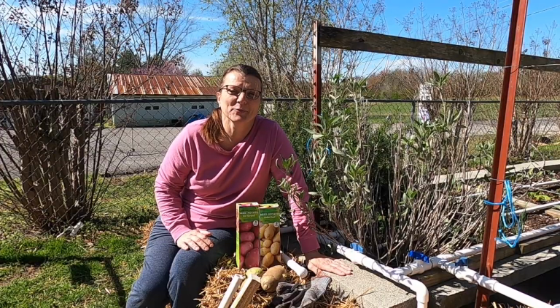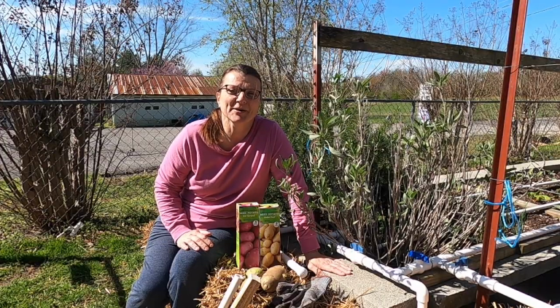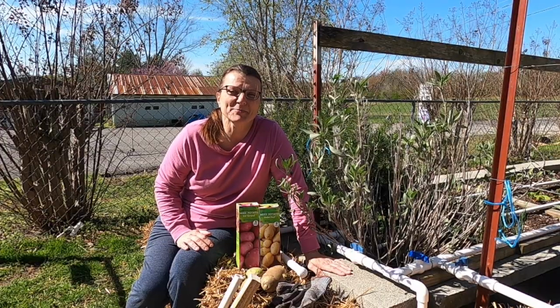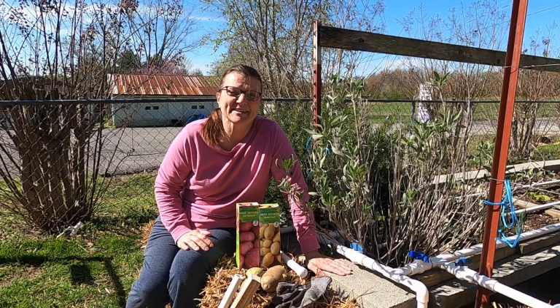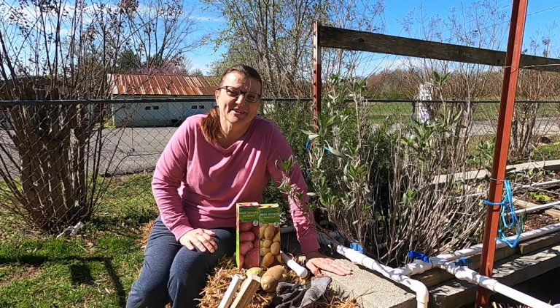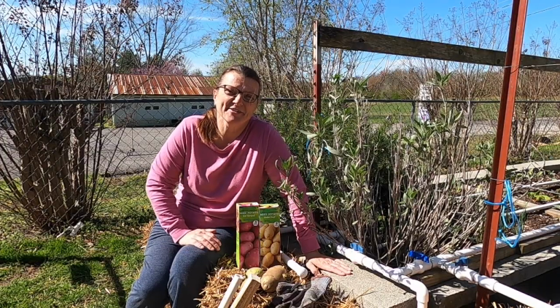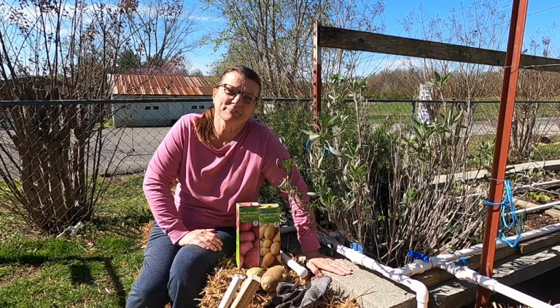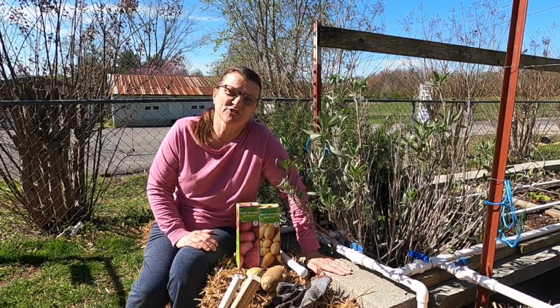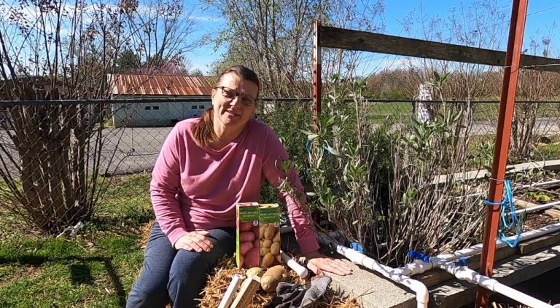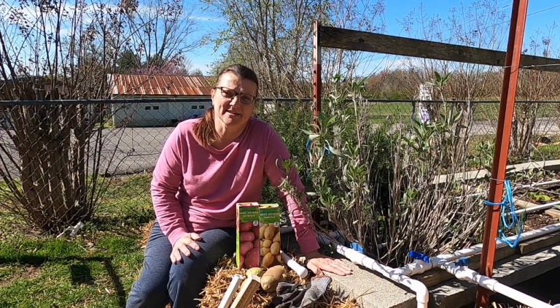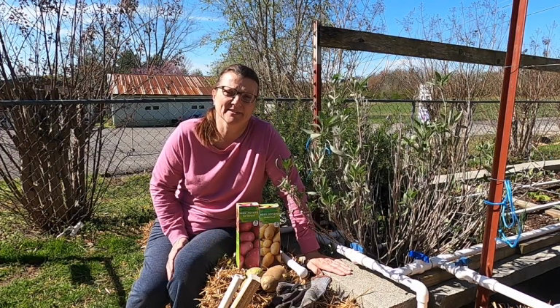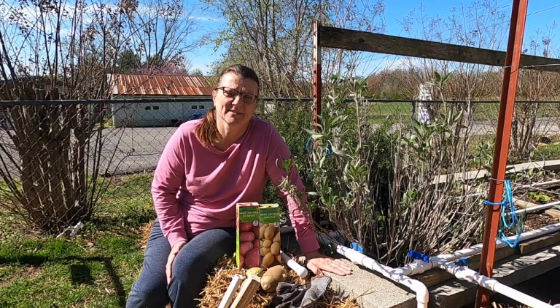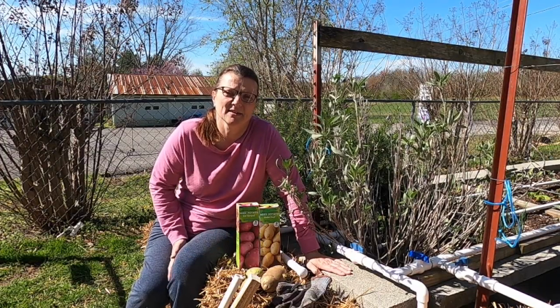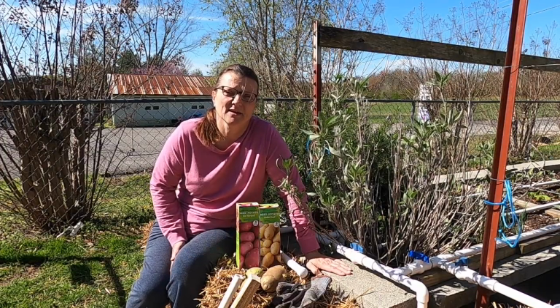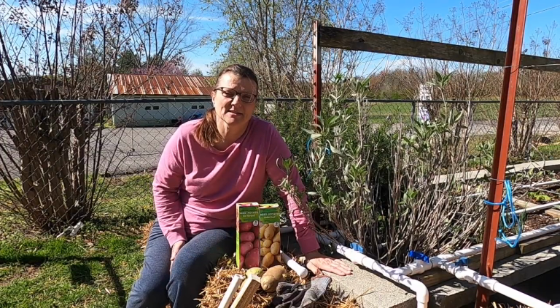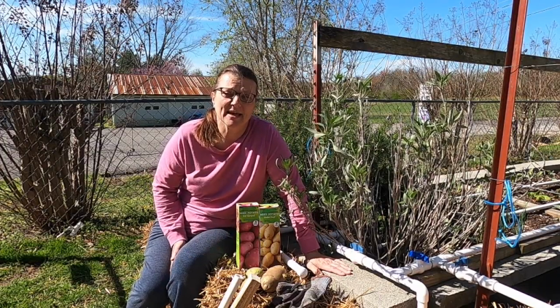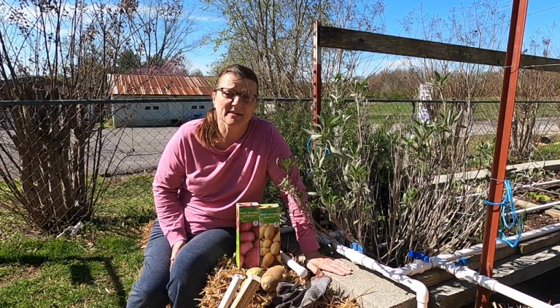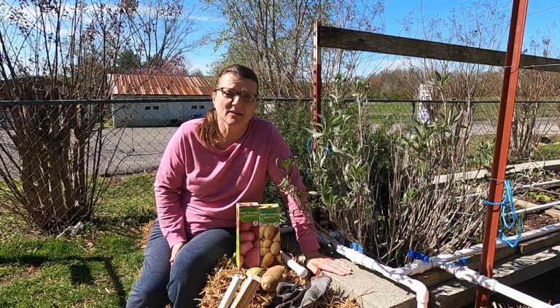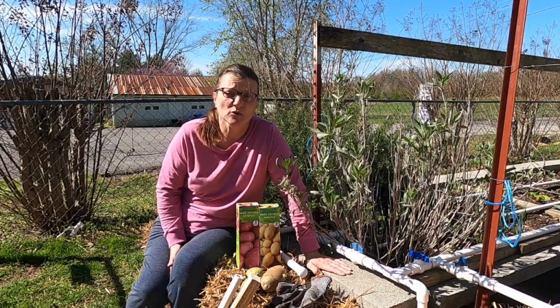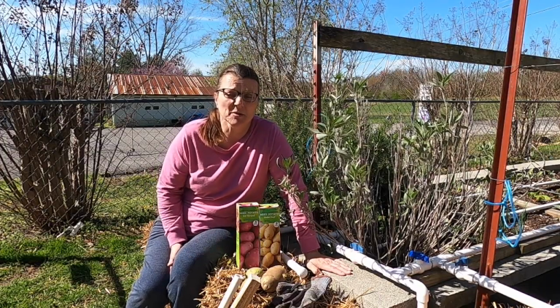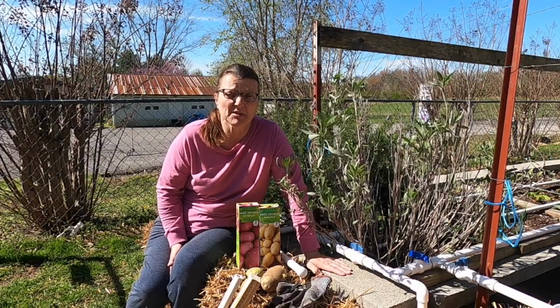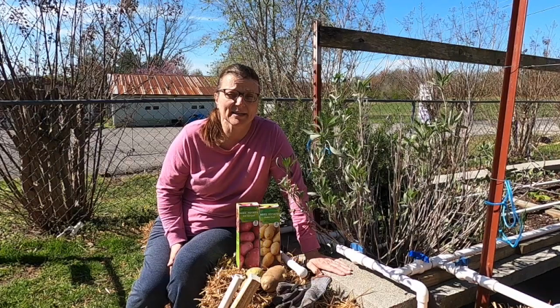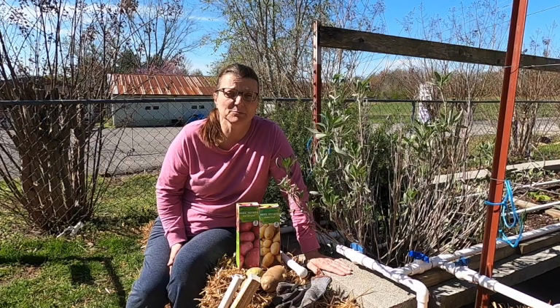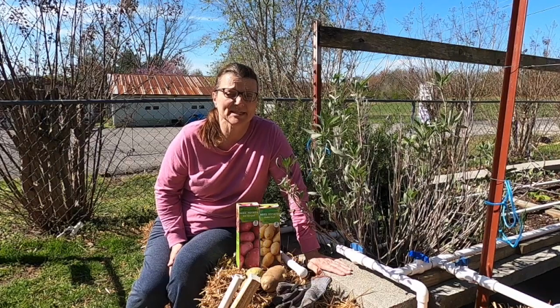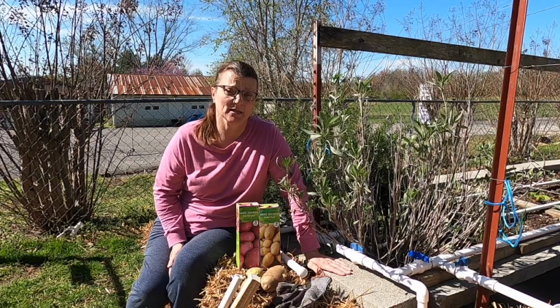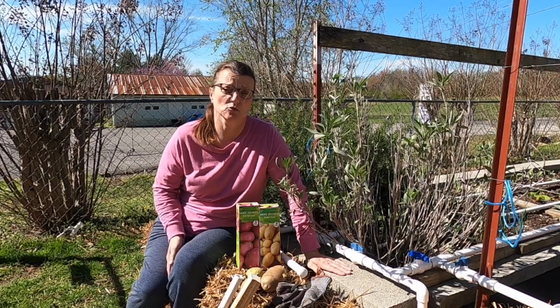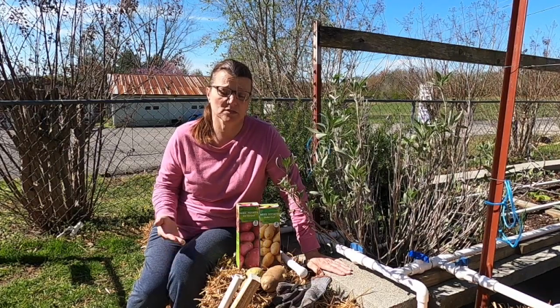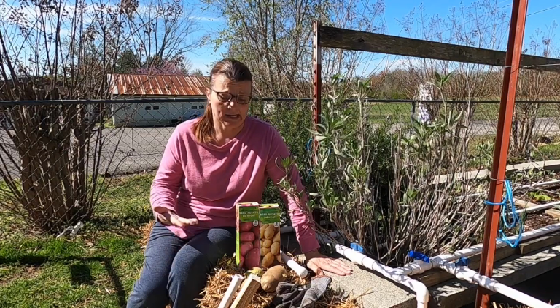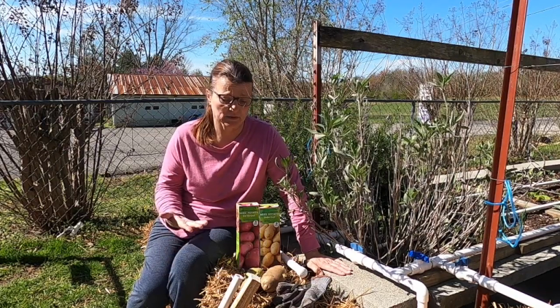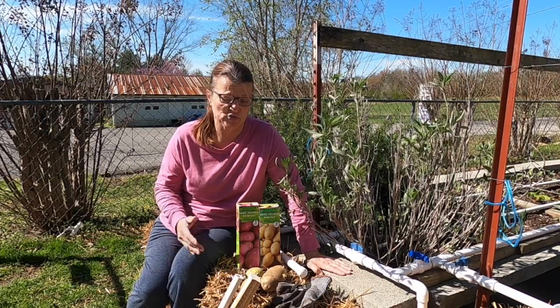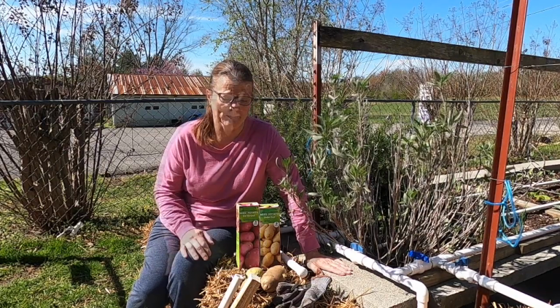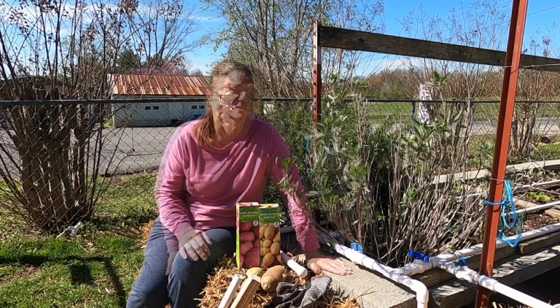Welcome back to Gardening with Tracy. Today, we're going to be planting potatoes in the straw bale.